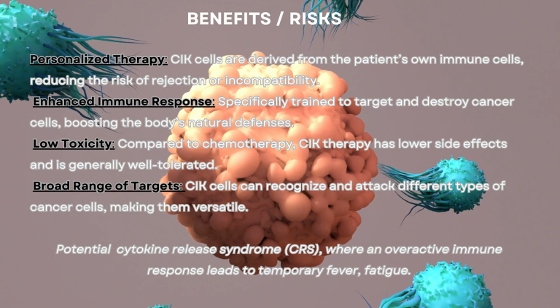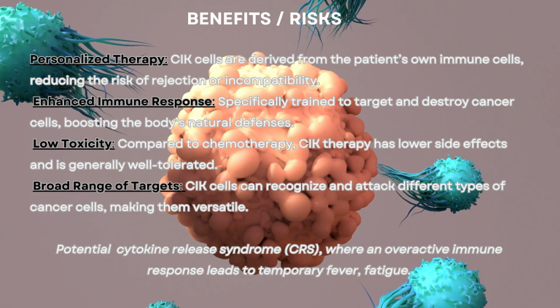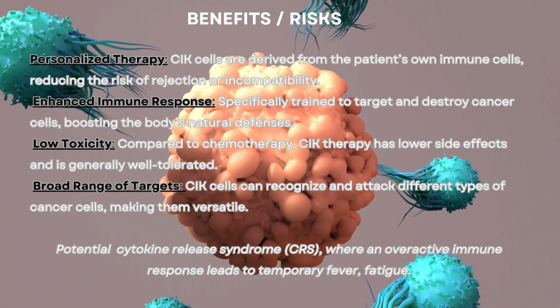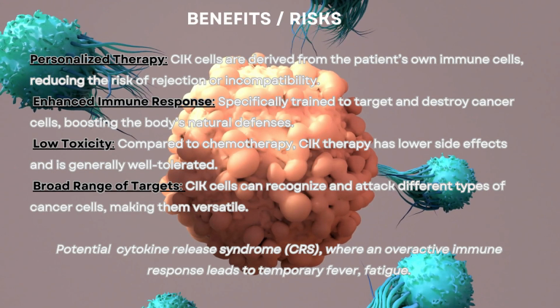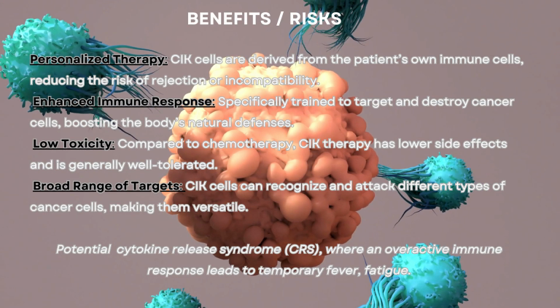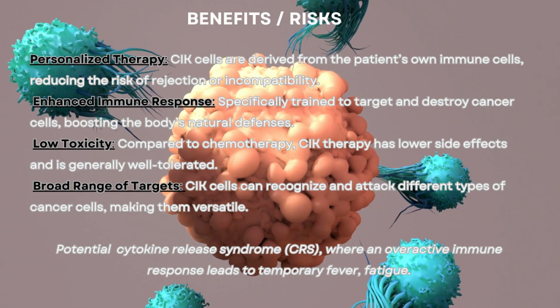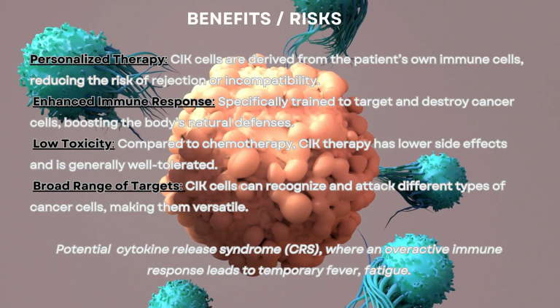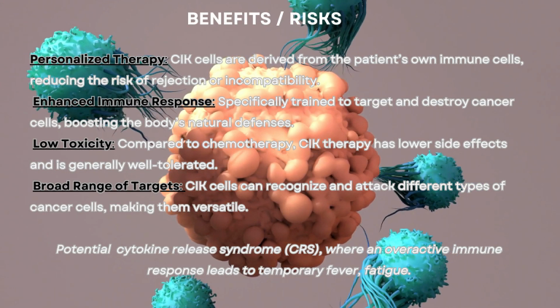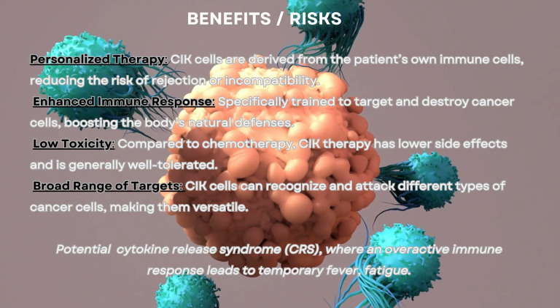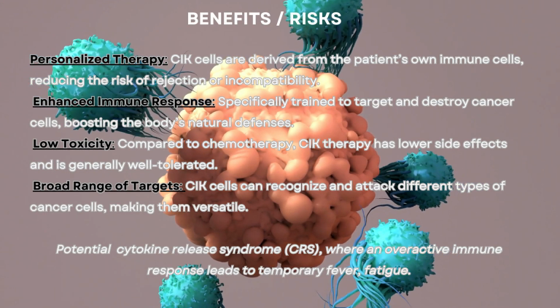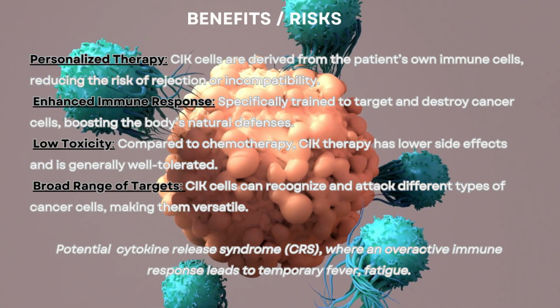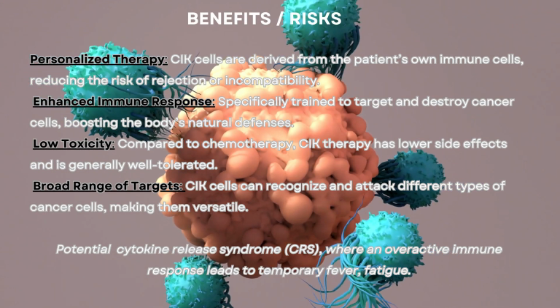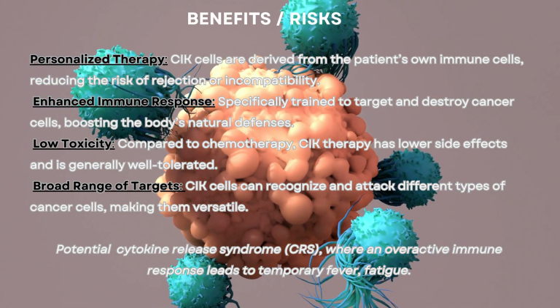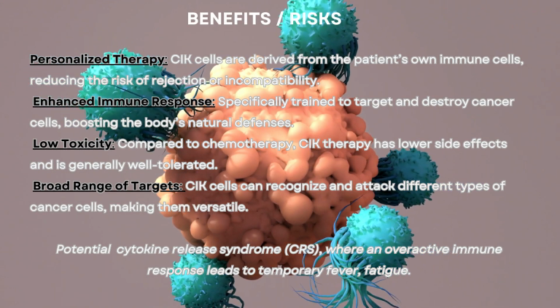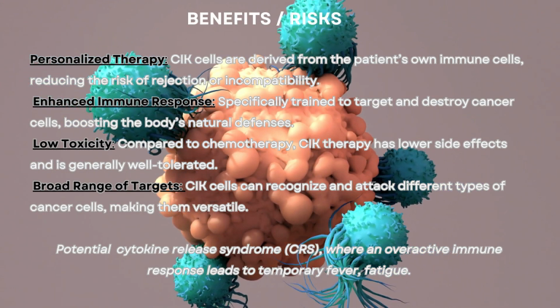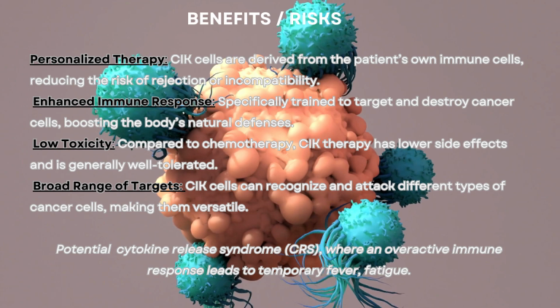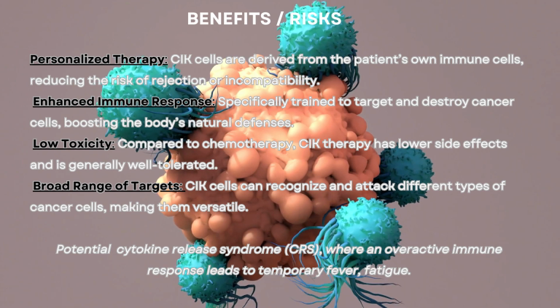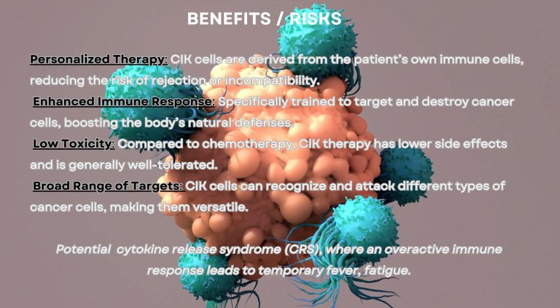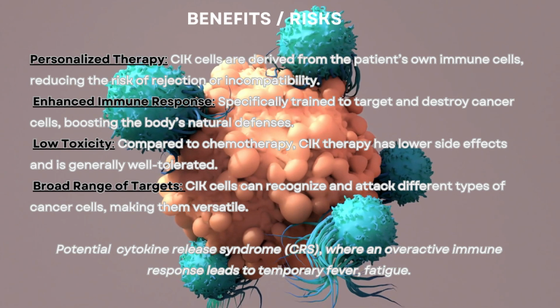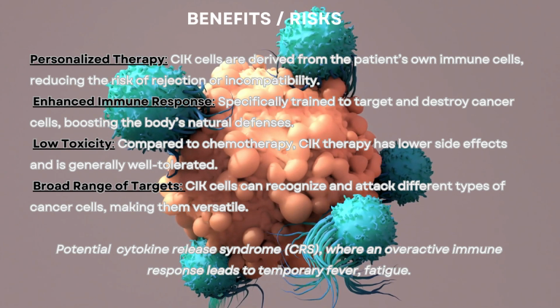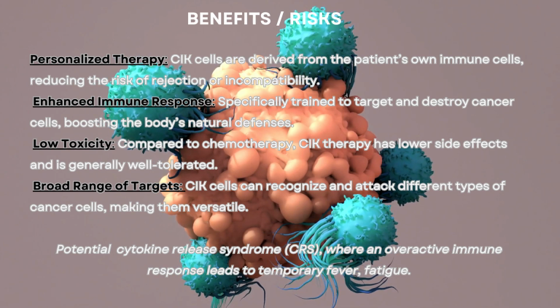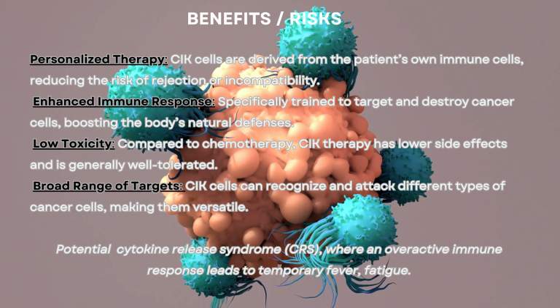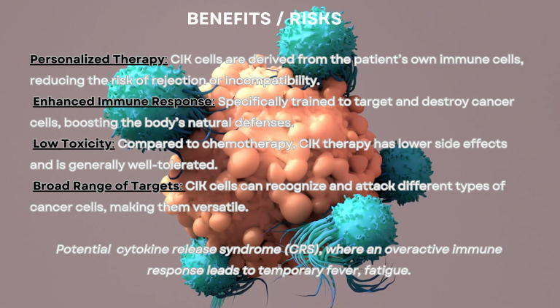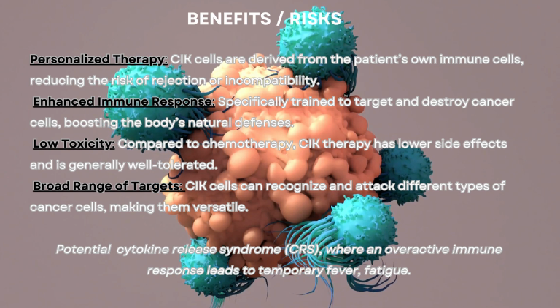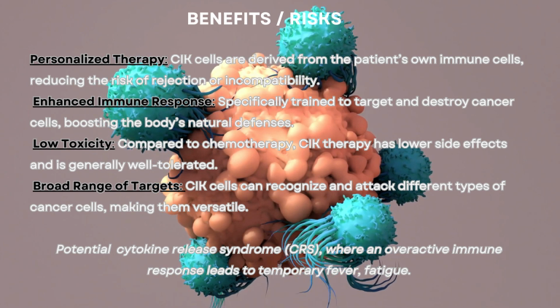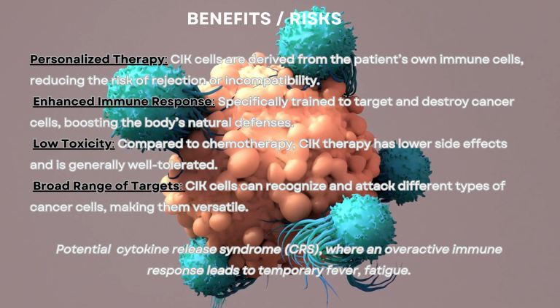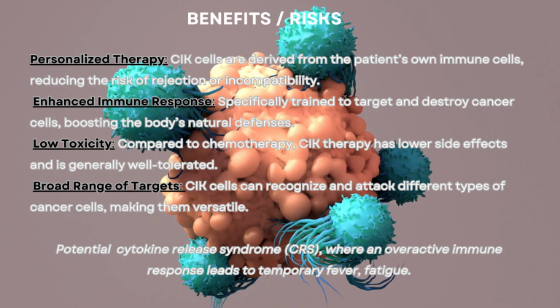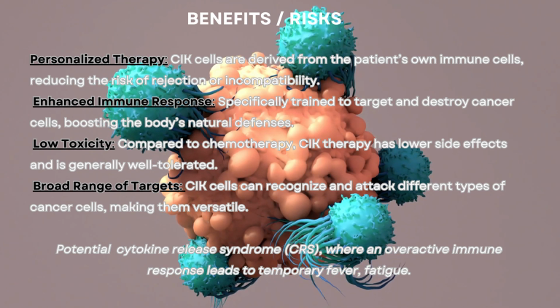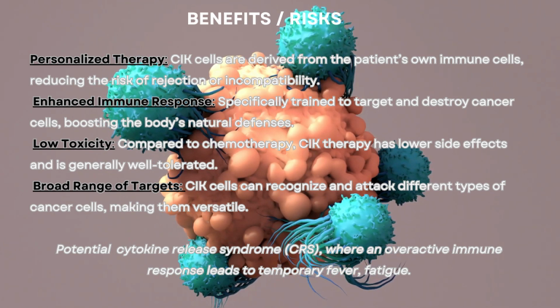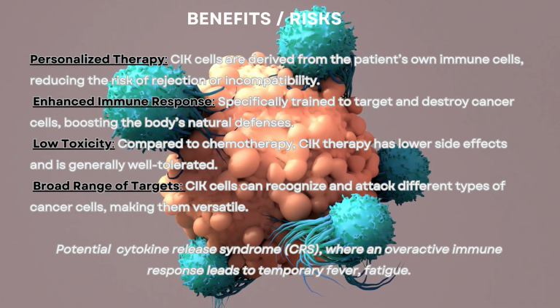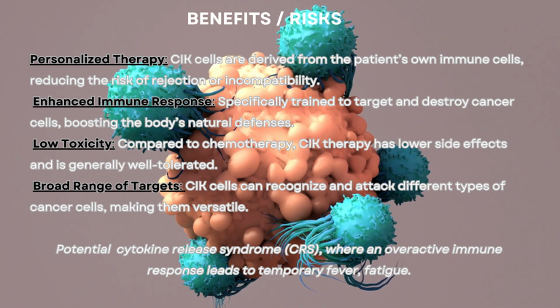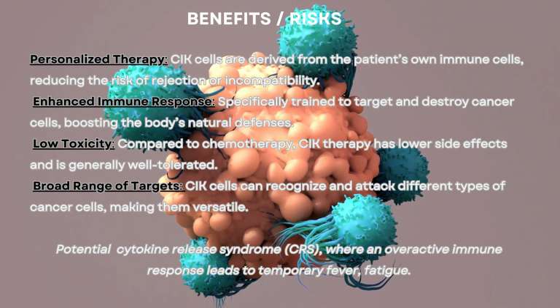Personalized therapy: CIK cells are derived from the patient's own immune cells, reducing the risk of rejection or incompatibility.